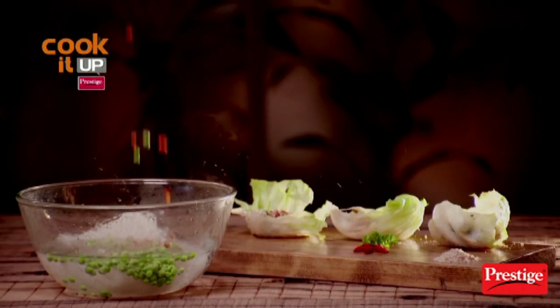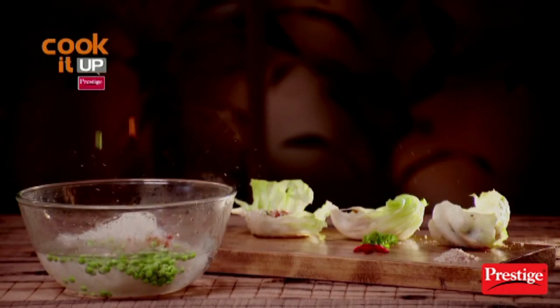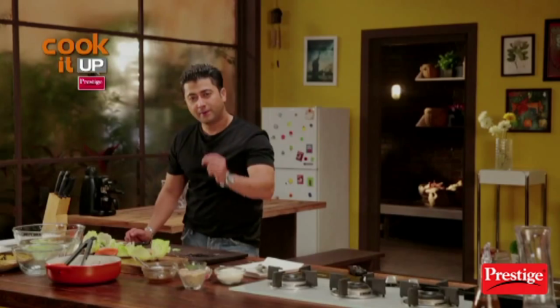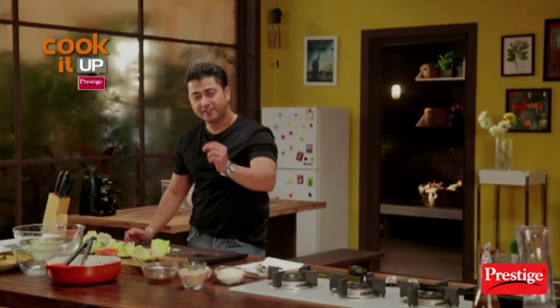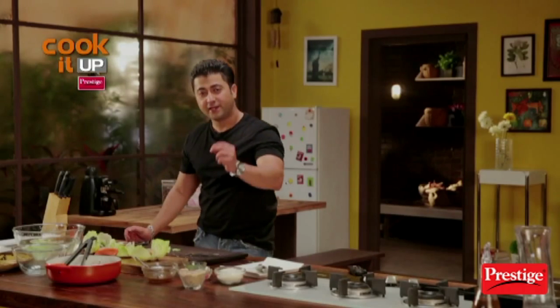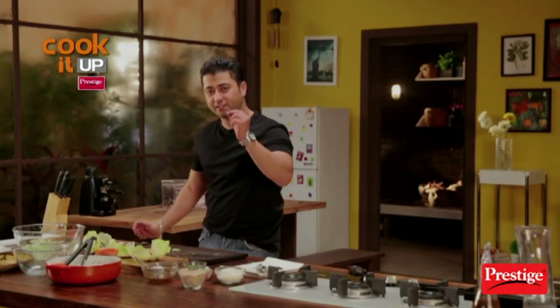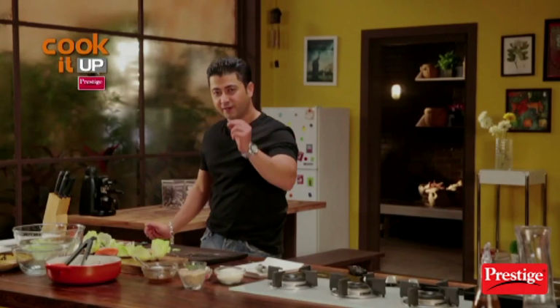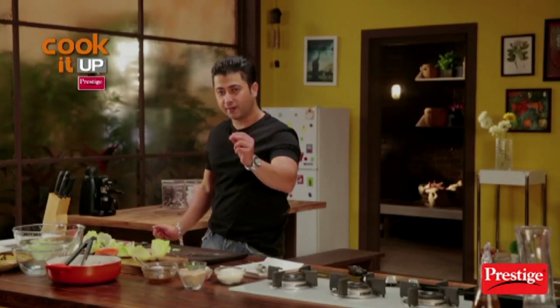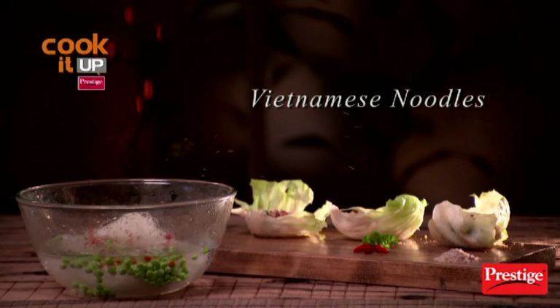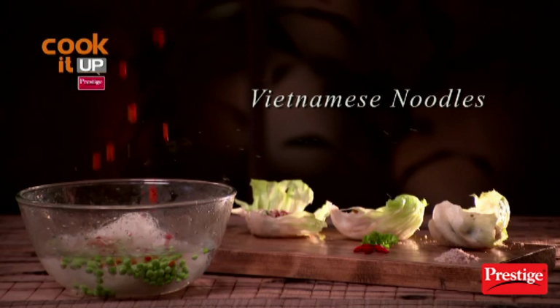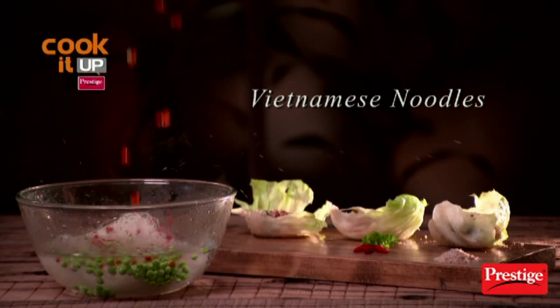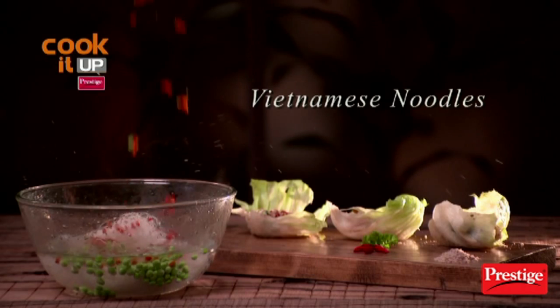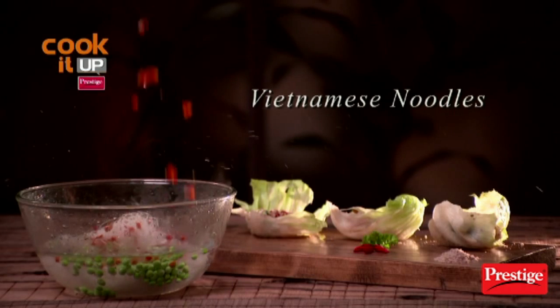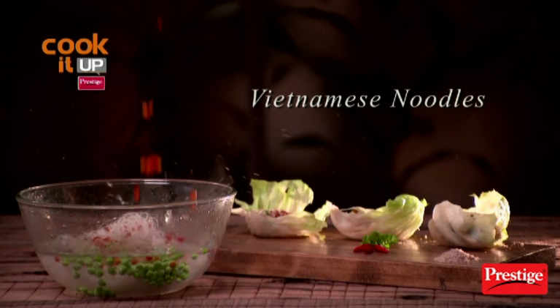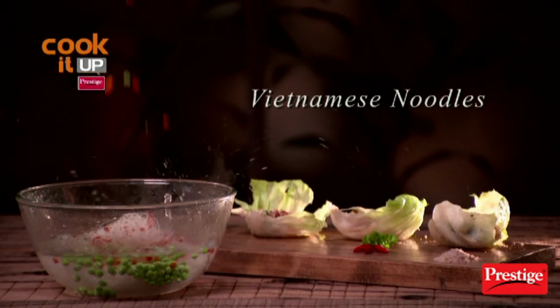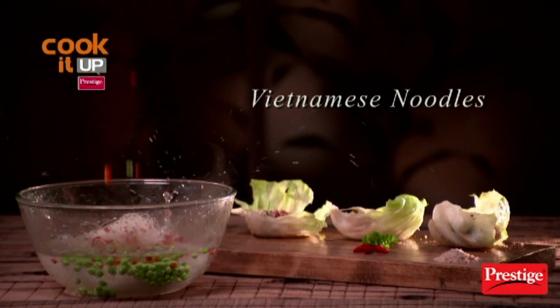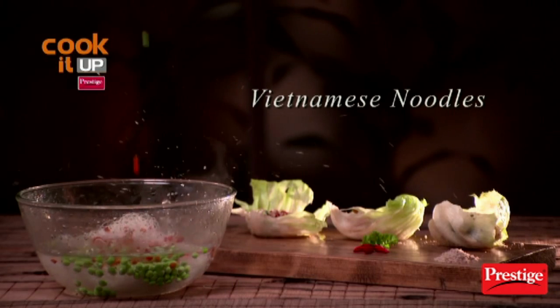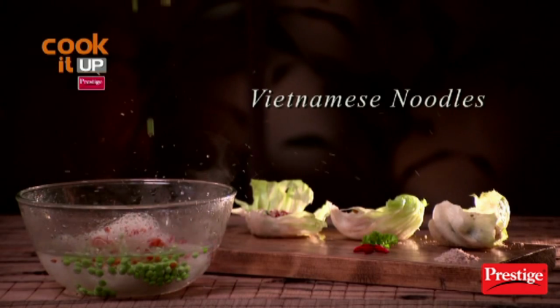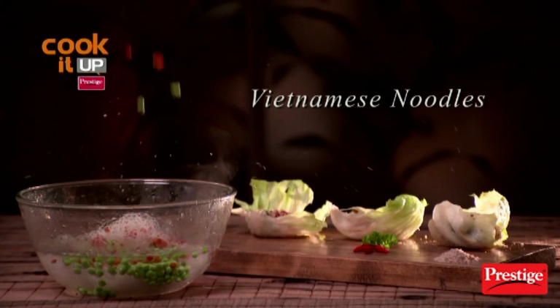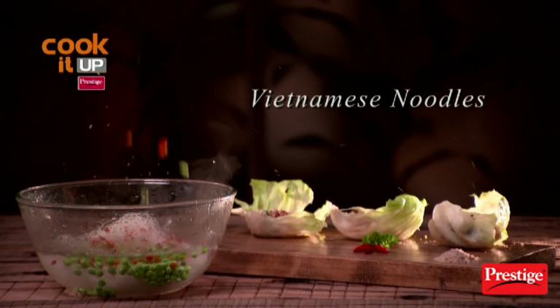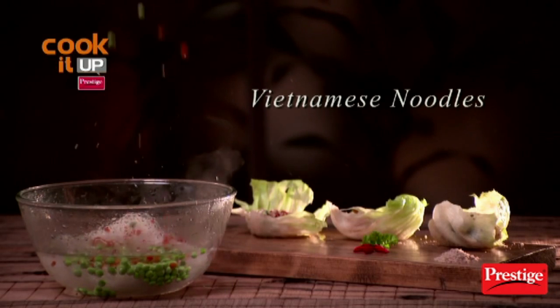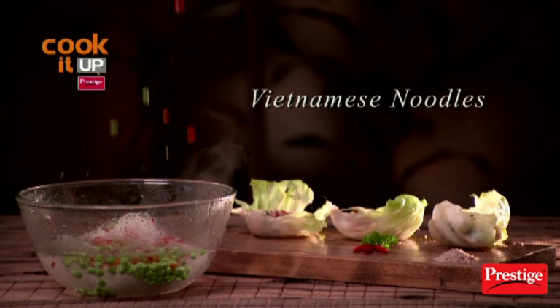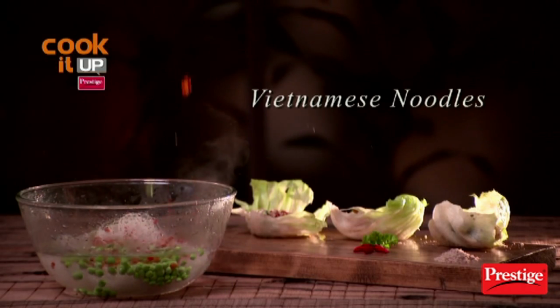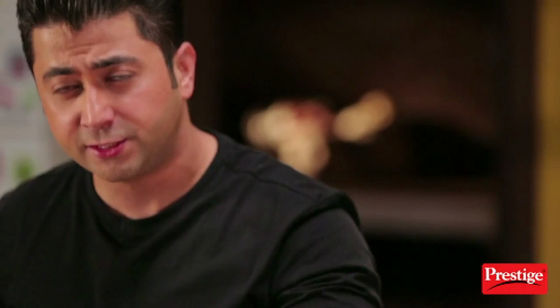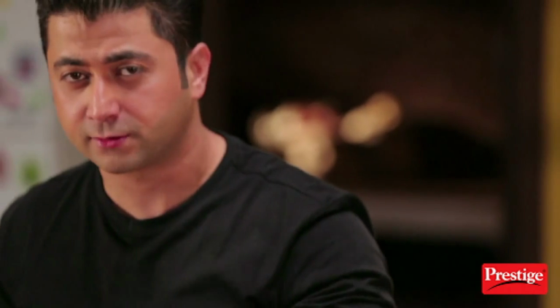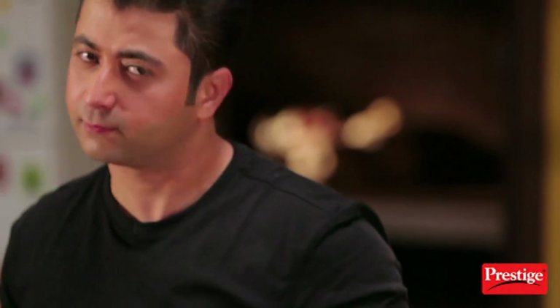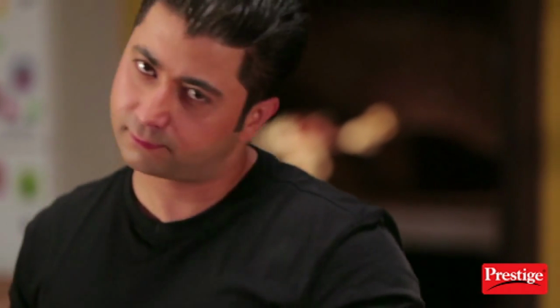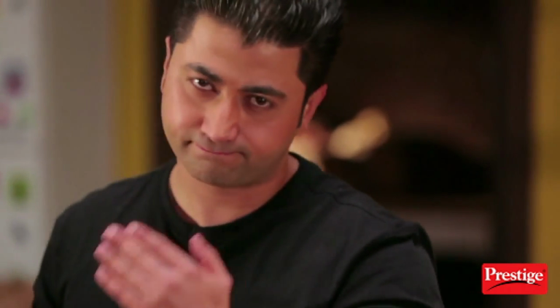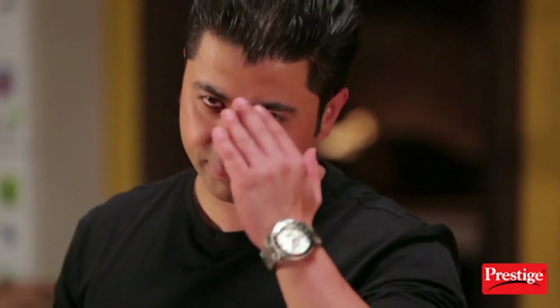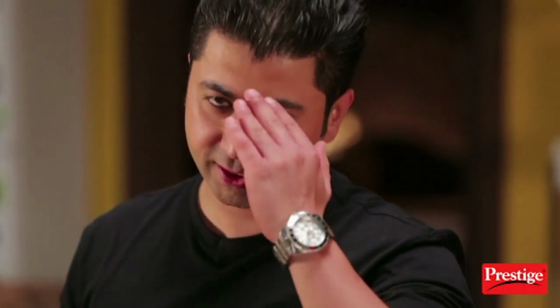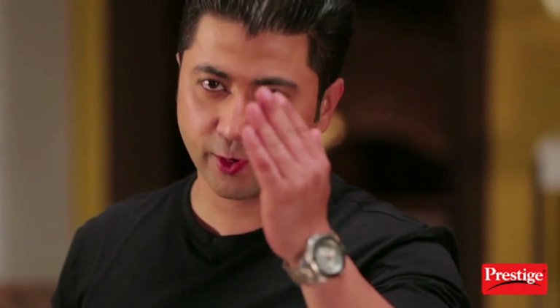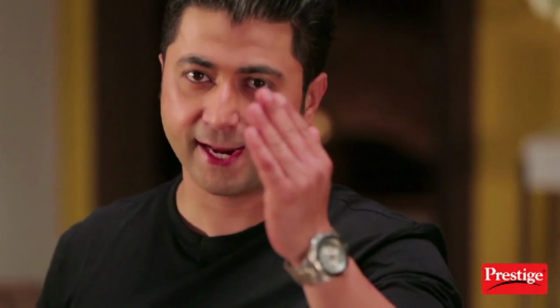Take and enjoy this Vietnamese flavour. Keep watching Cook It Up with Prestige. See you again.